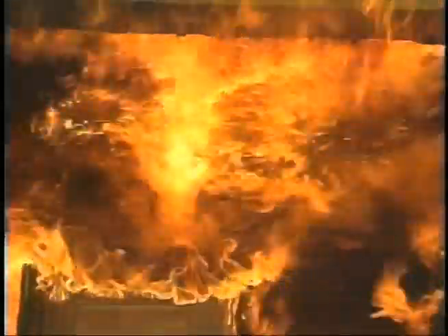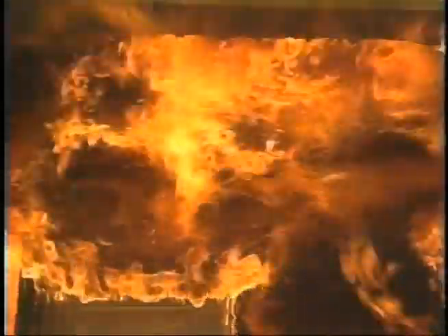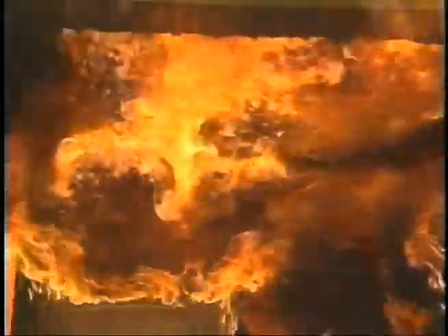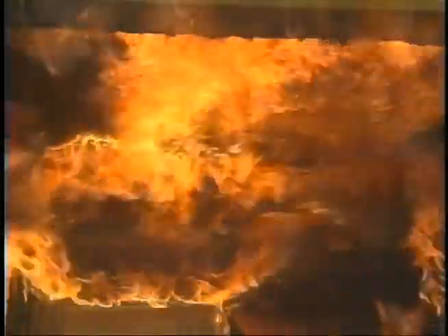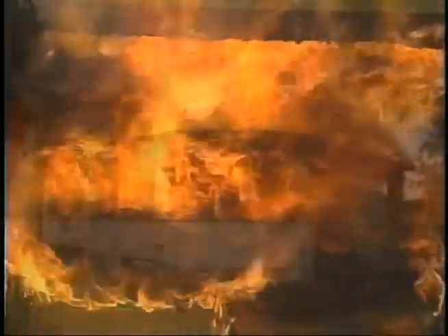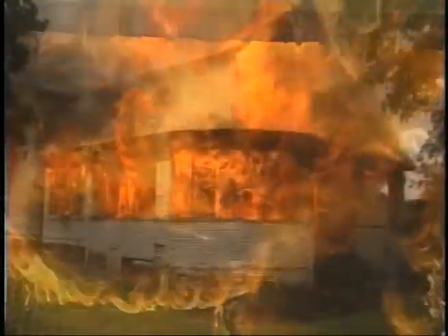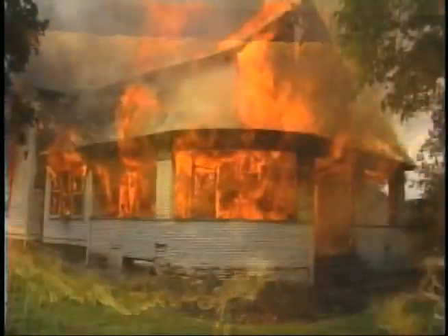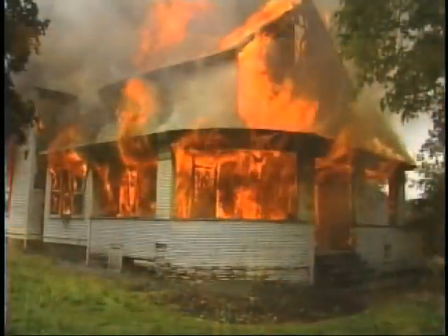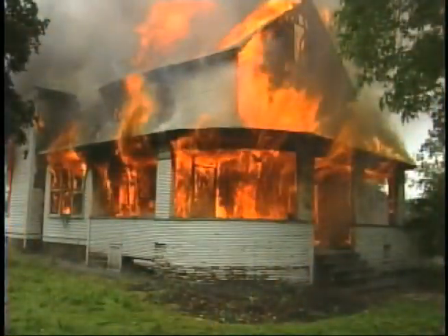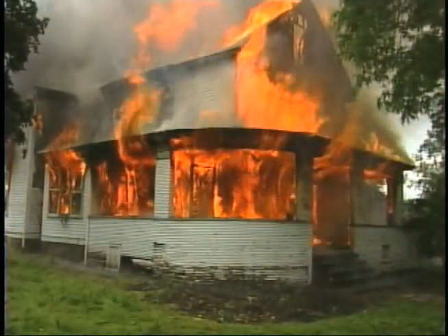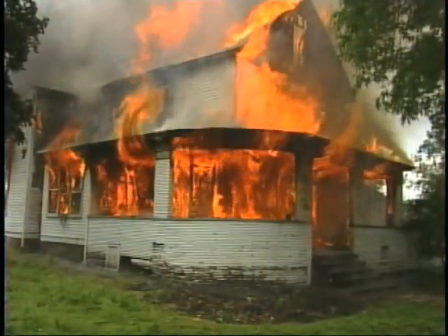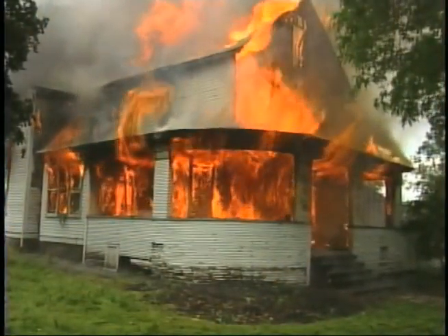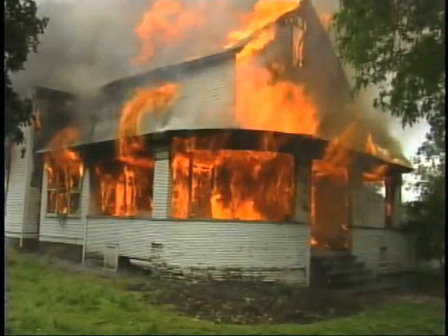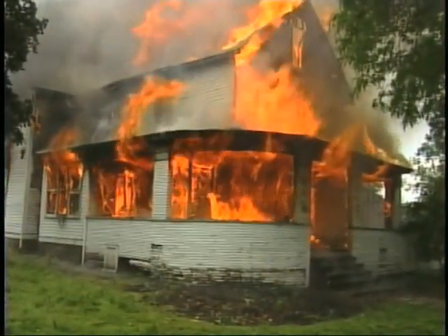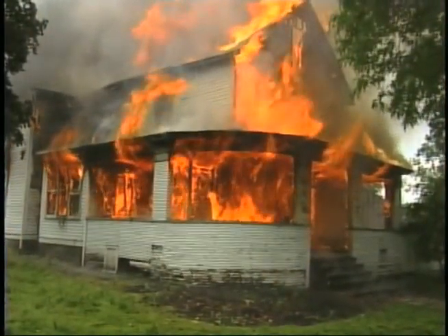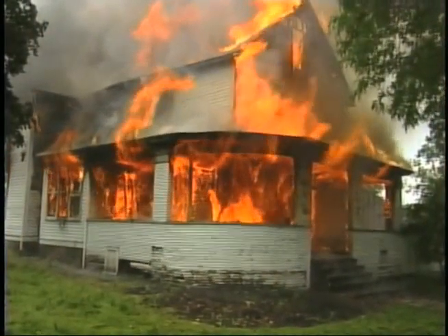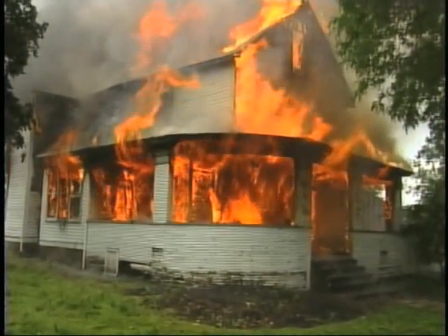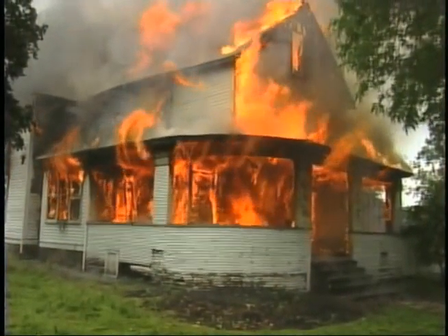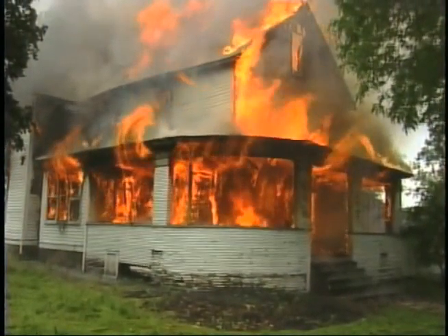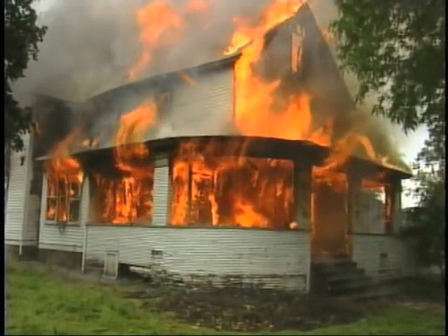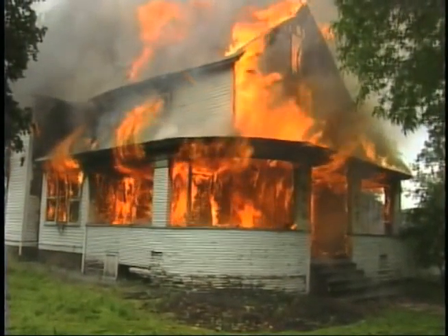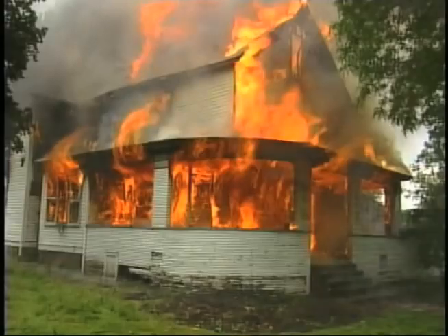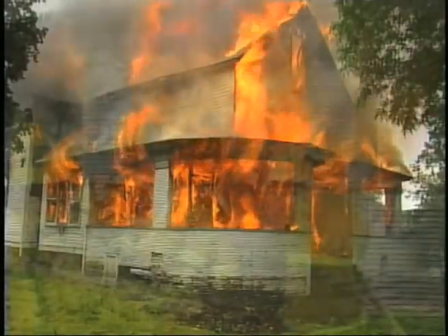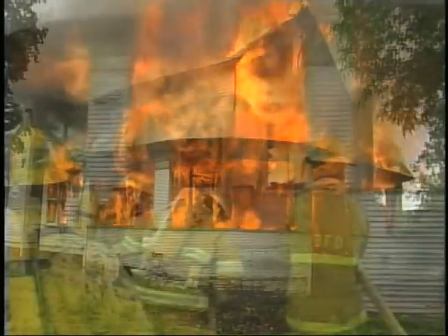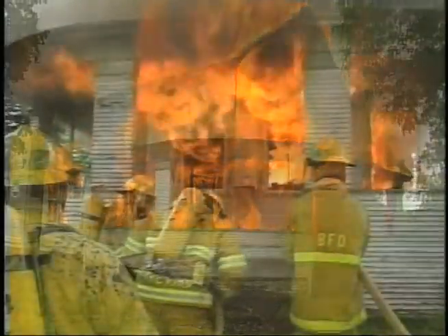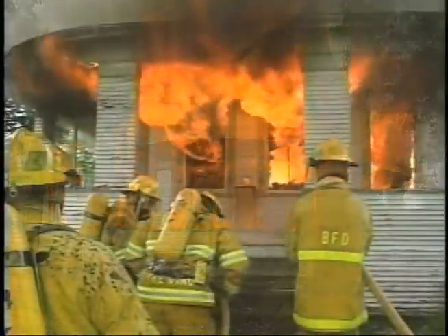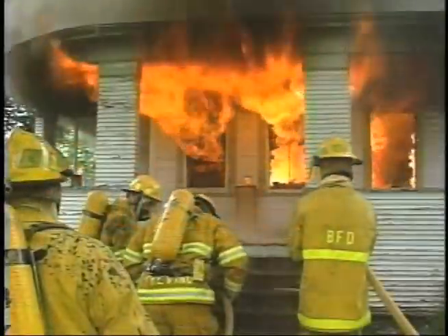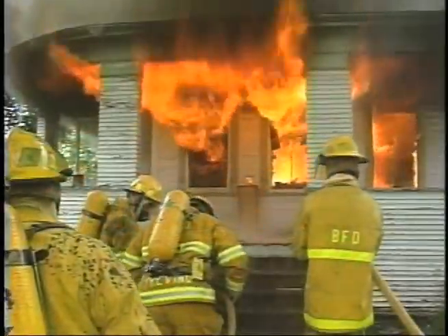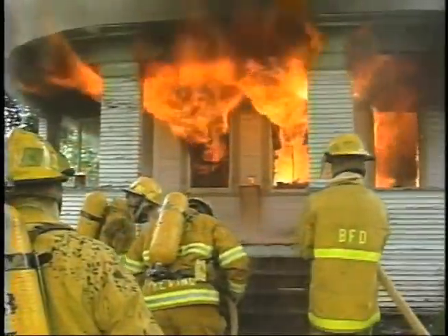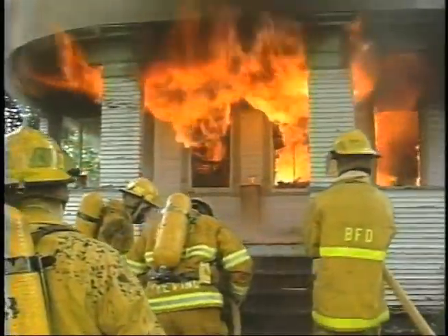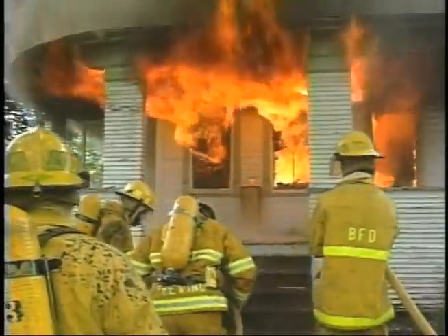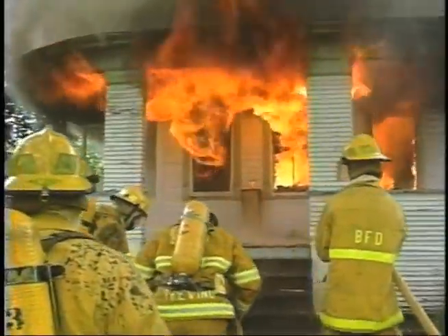Hello, is this the emergency? I've got a fire in my house. There's smoke coming up from the basement. Hurry, hurry.